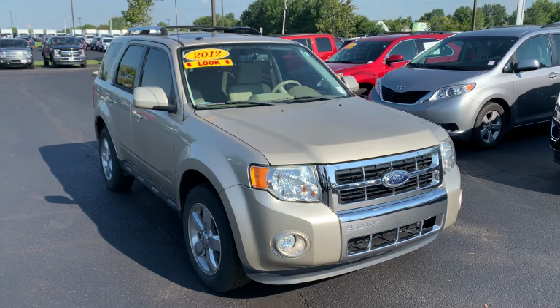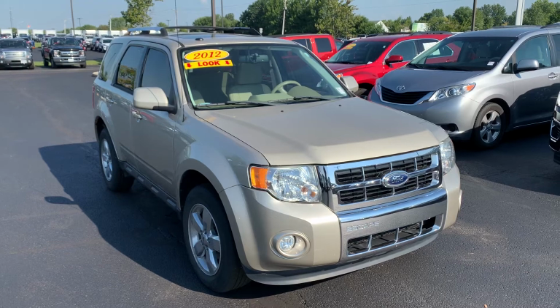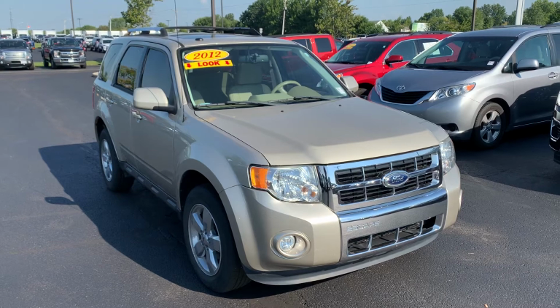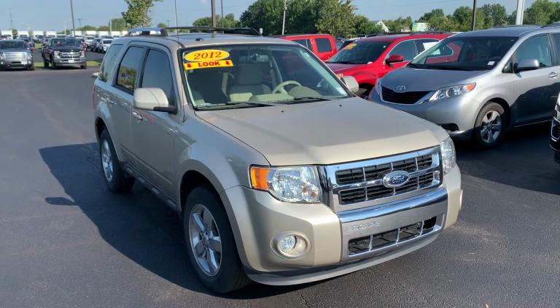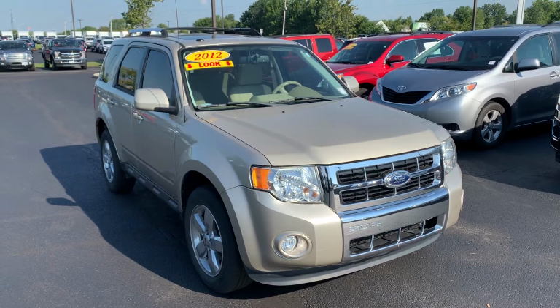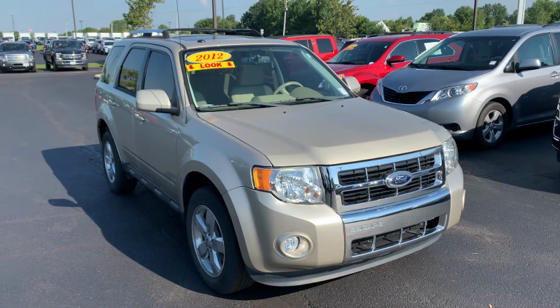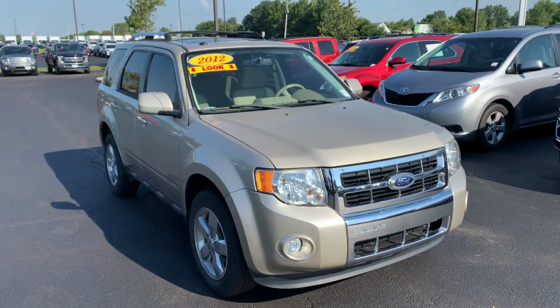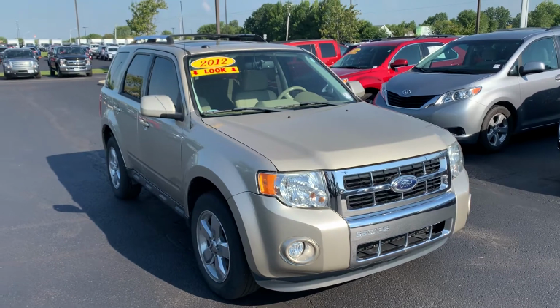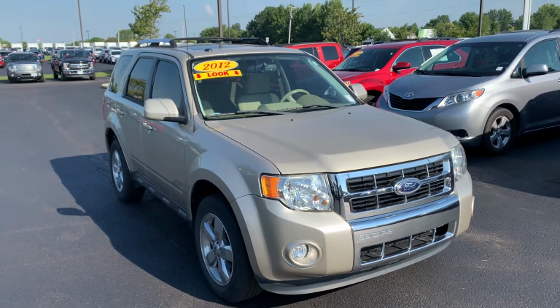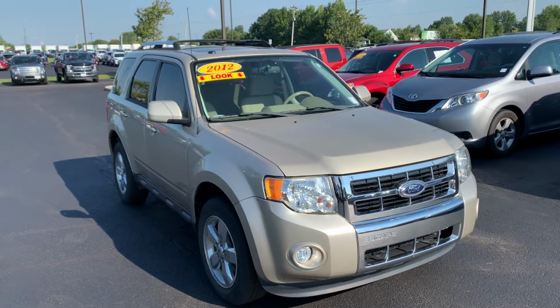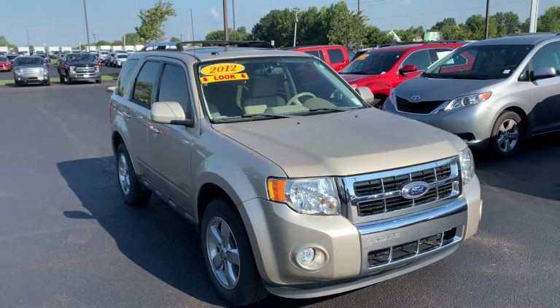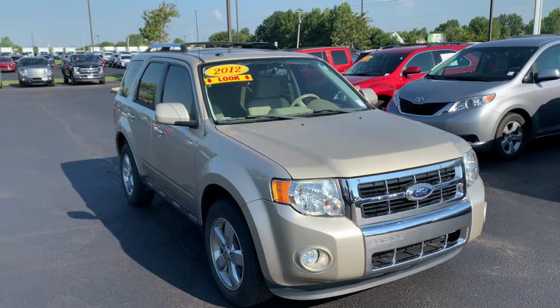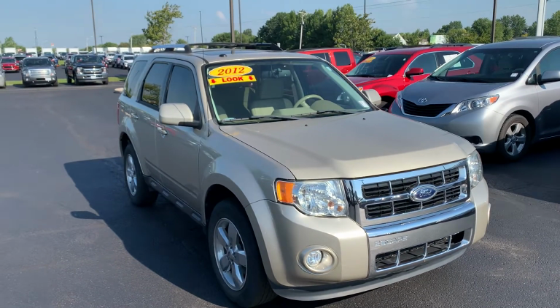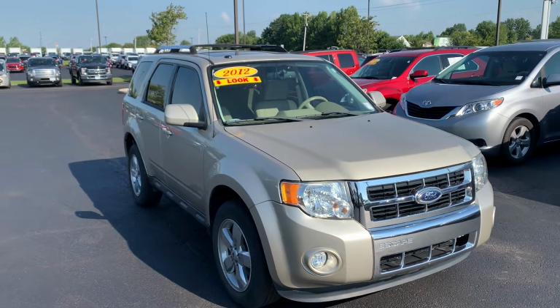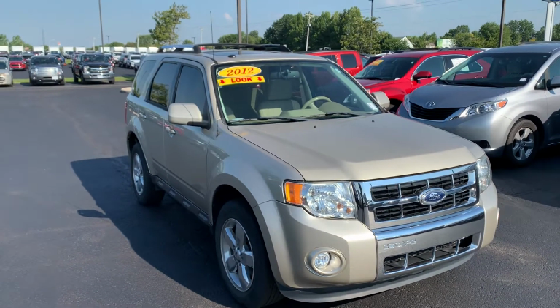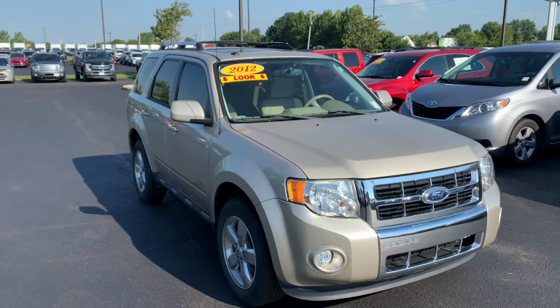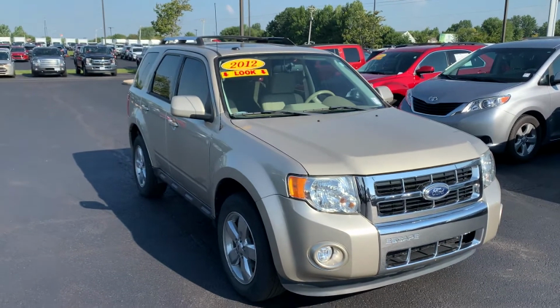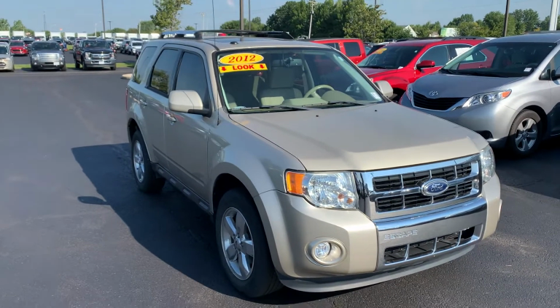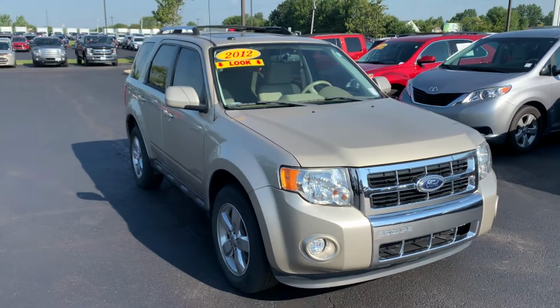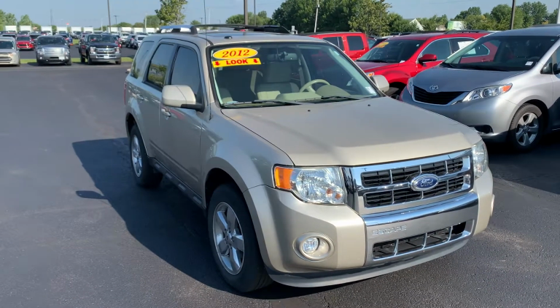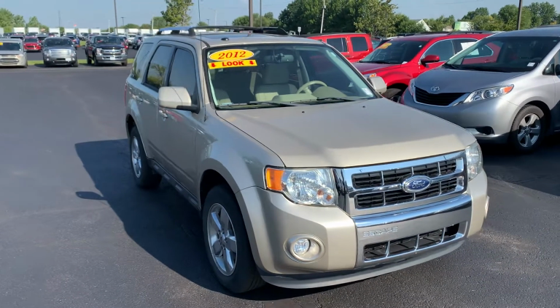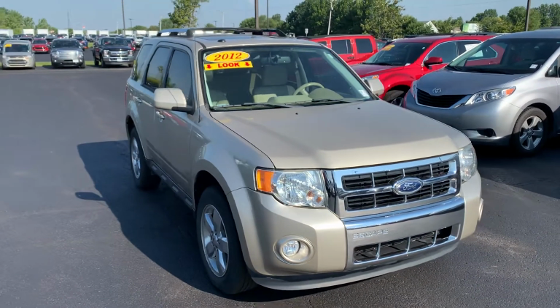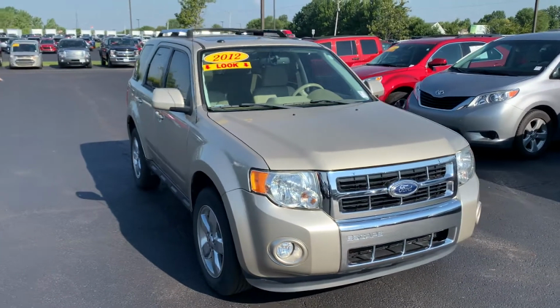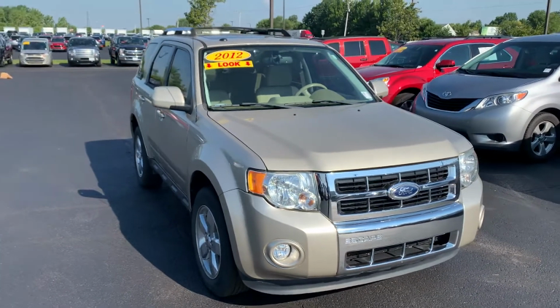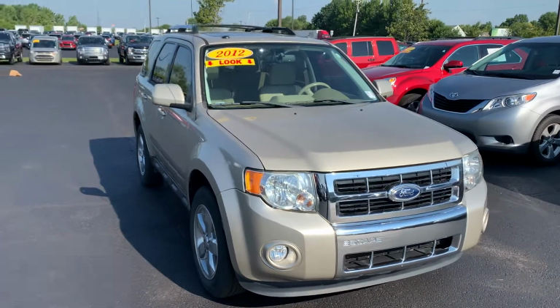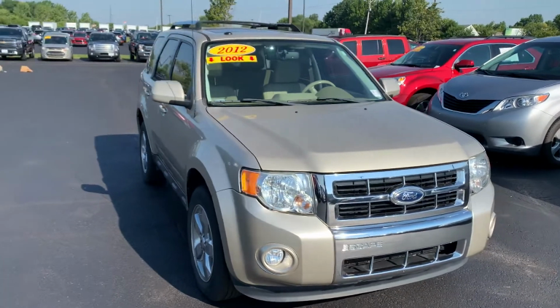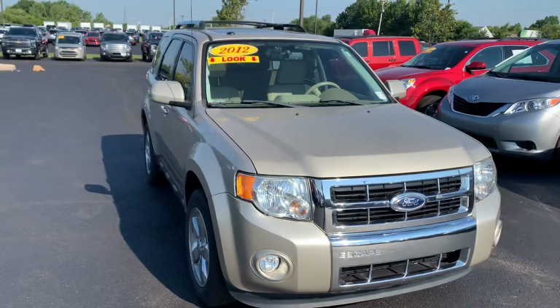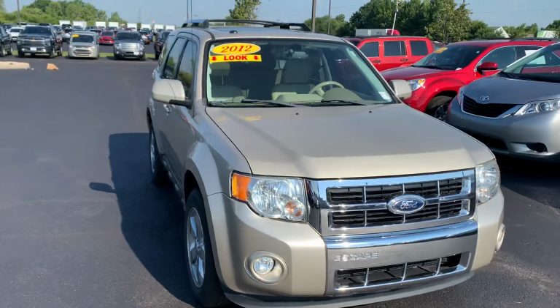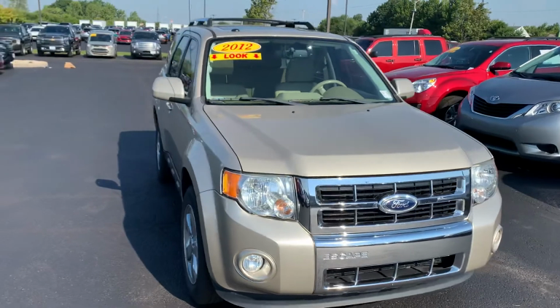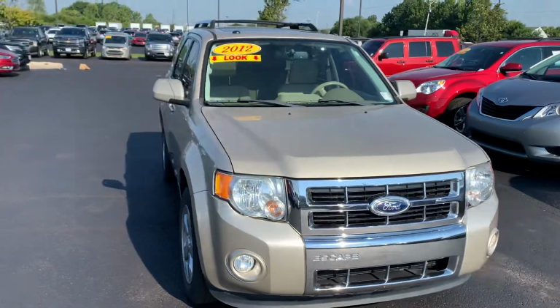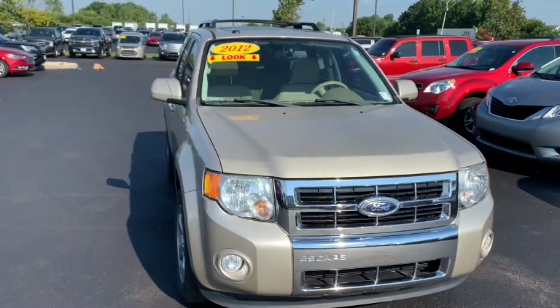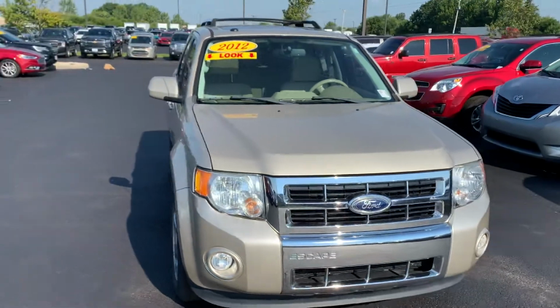Hi Vaughn, this is JB with Bill Estes Ford and this is the 2012 Escape that I was talking with you on the phone about.